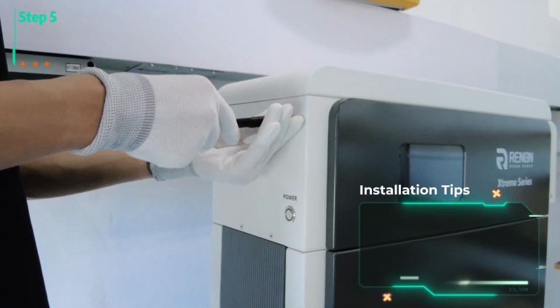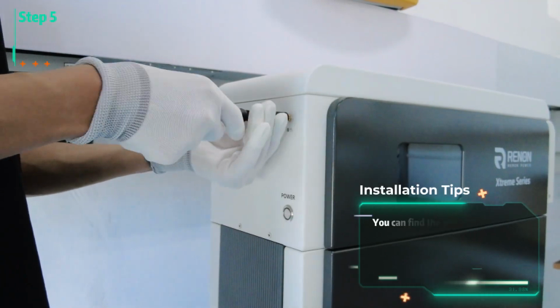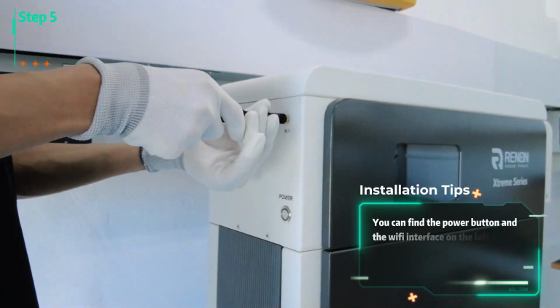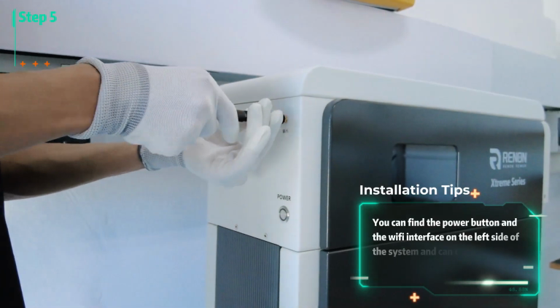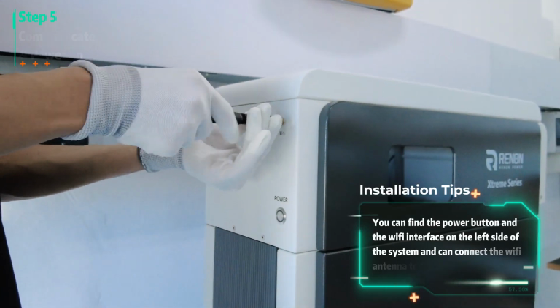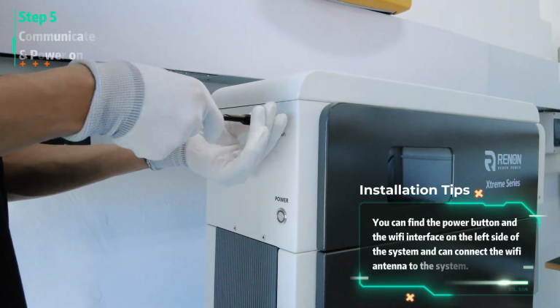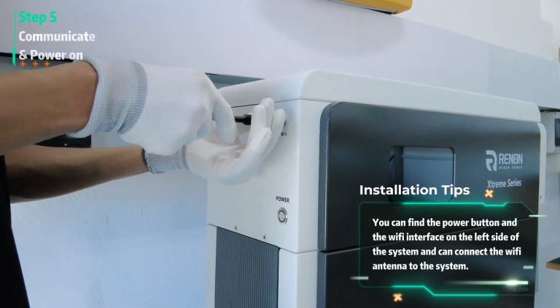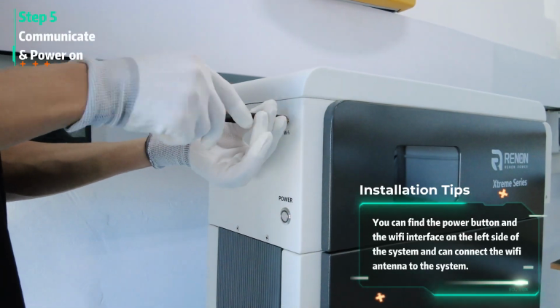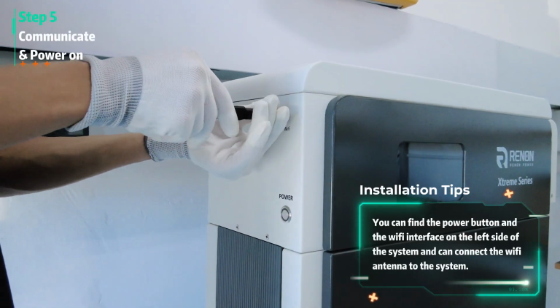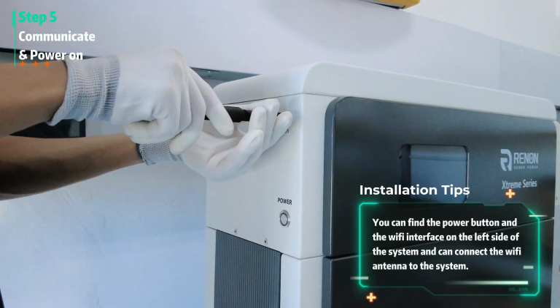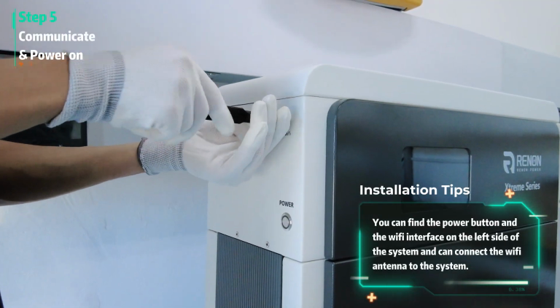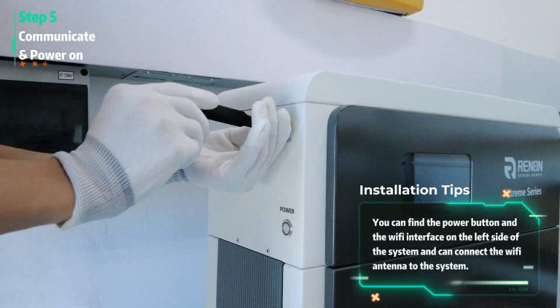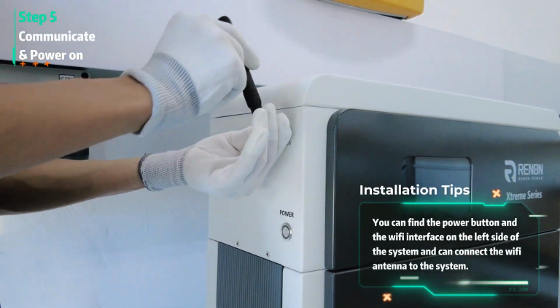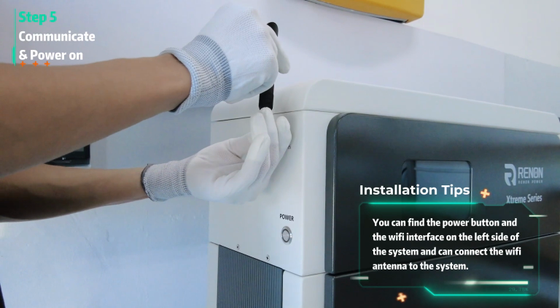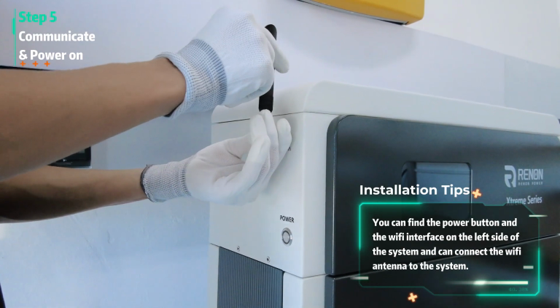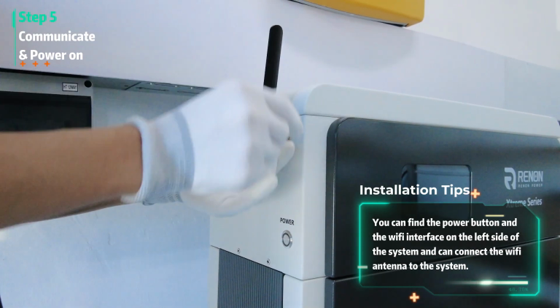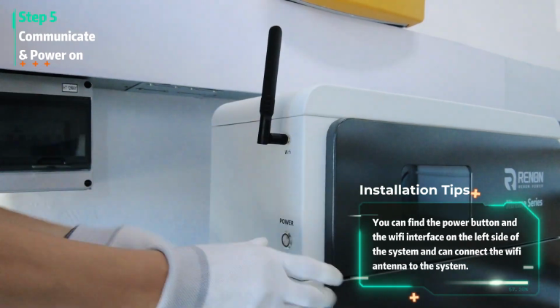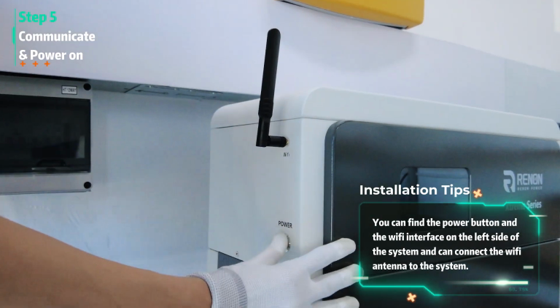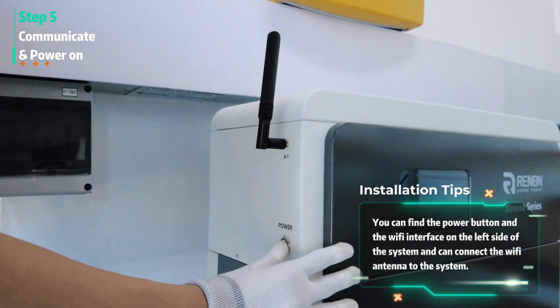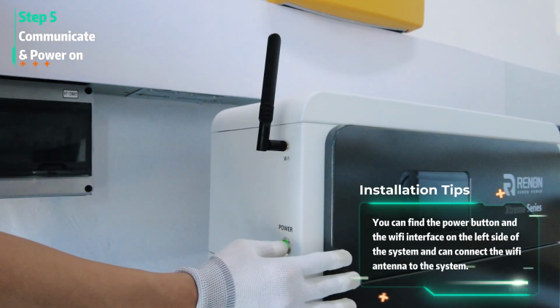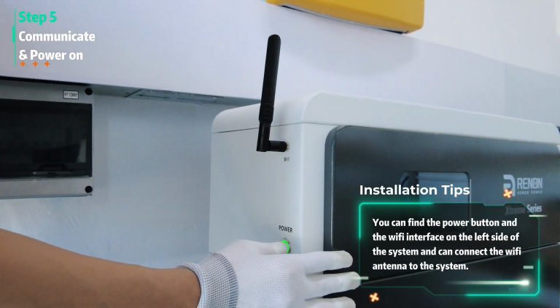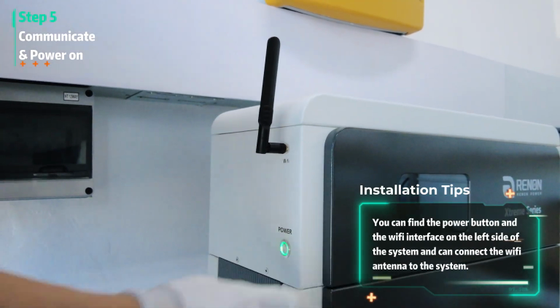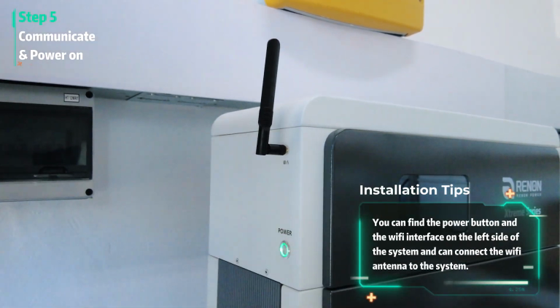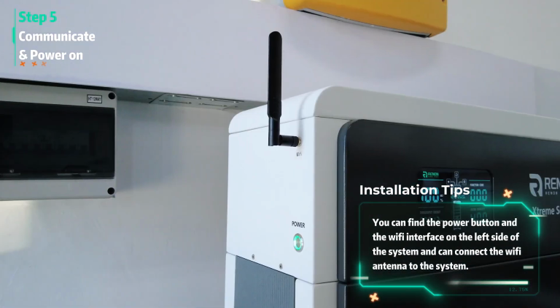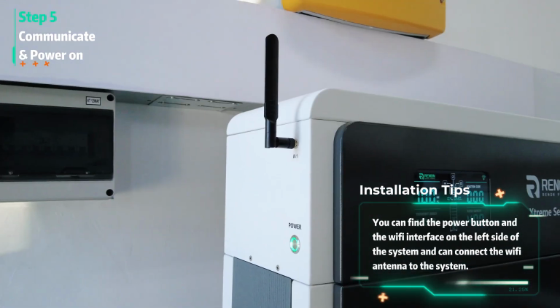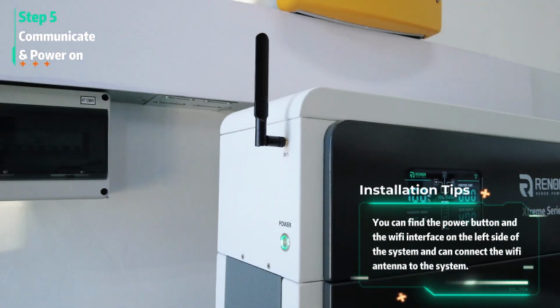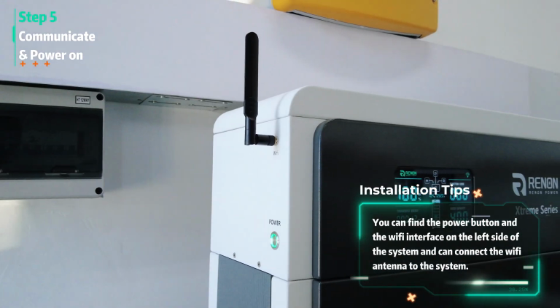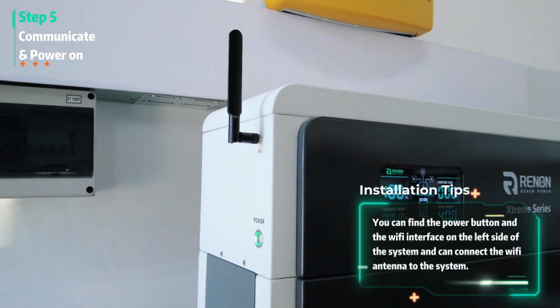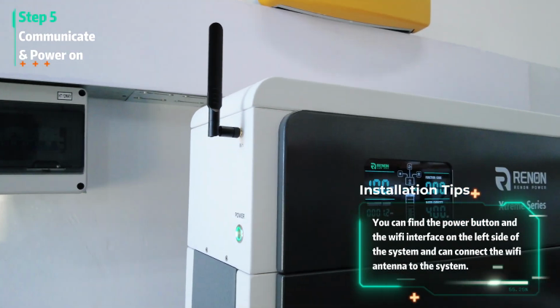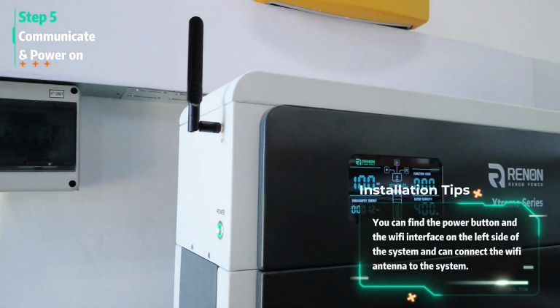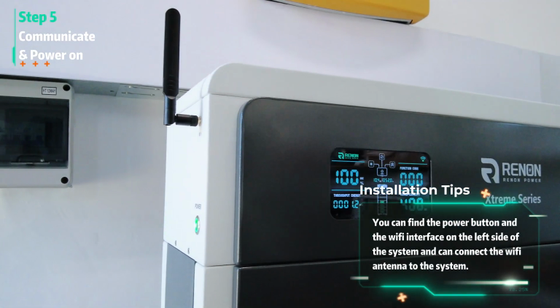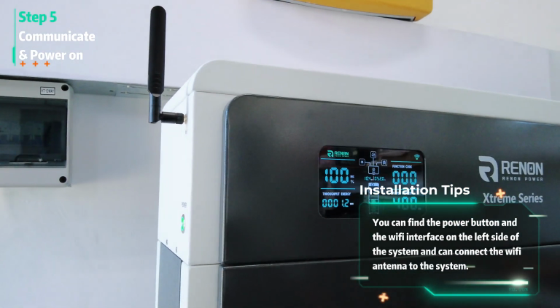You can find the power button and the Wi-Fi interface on the left side of the system and can connect the Wi-Fi antenna to the system.